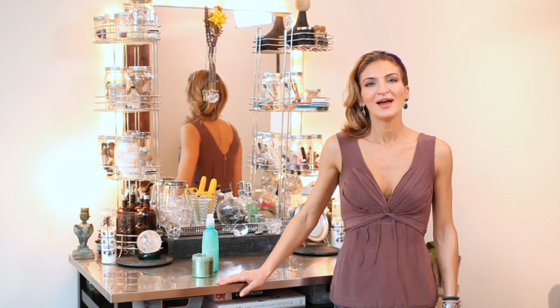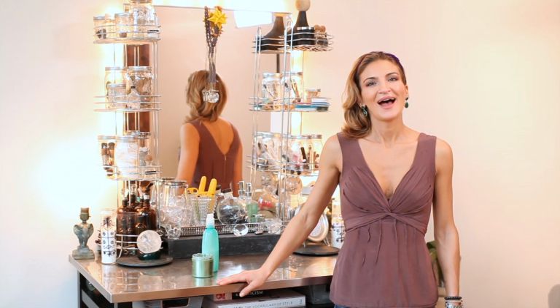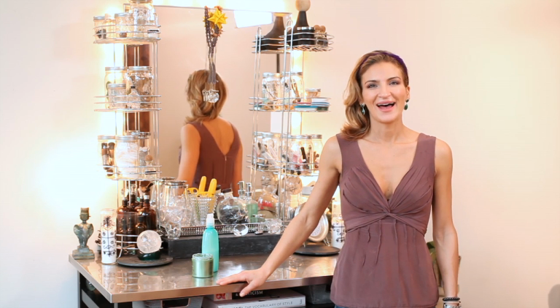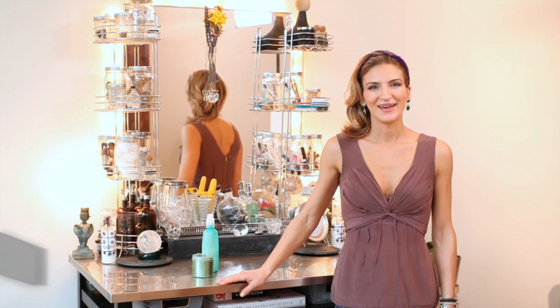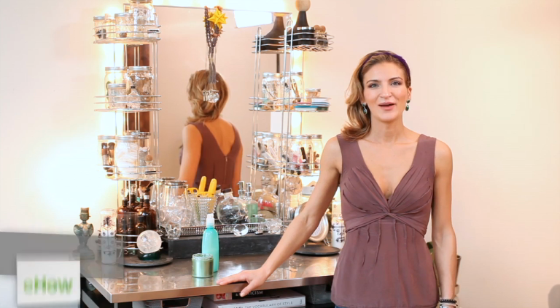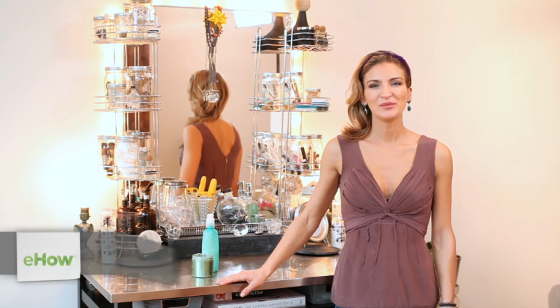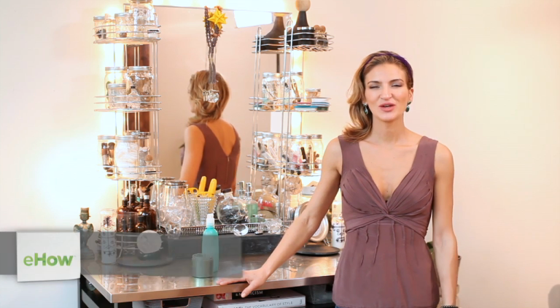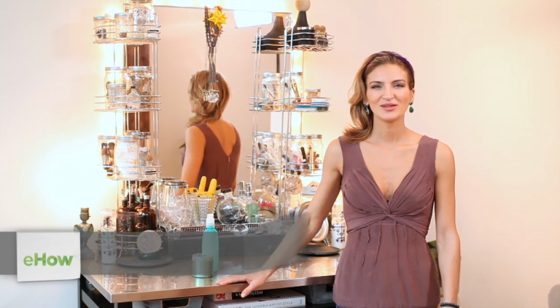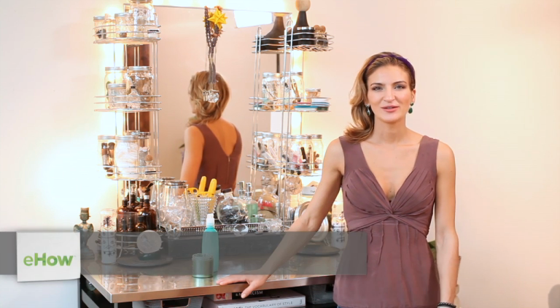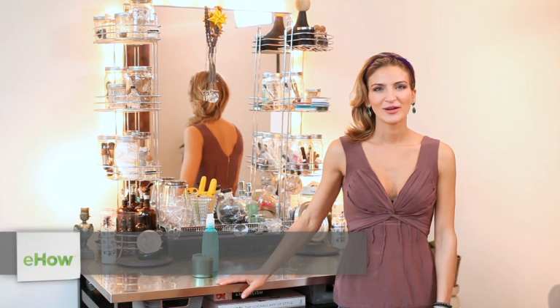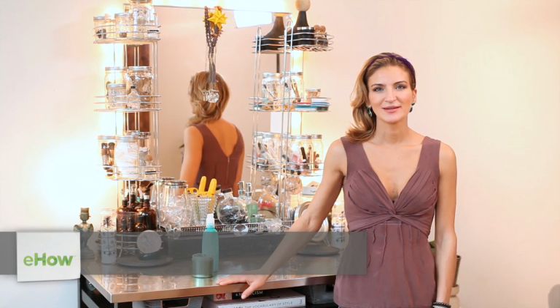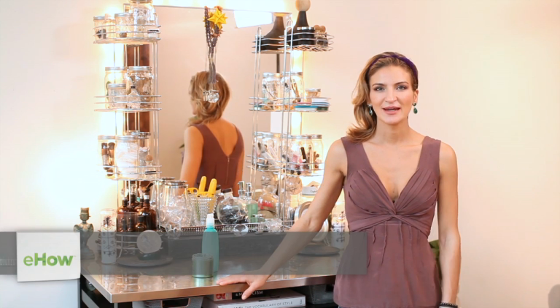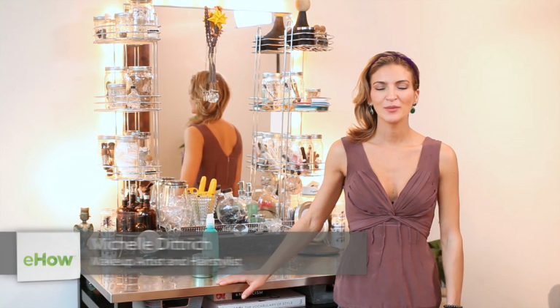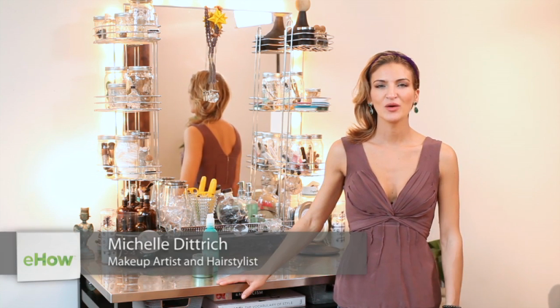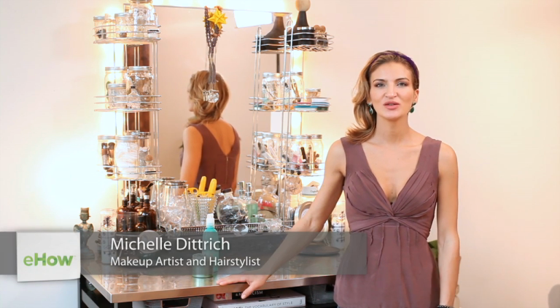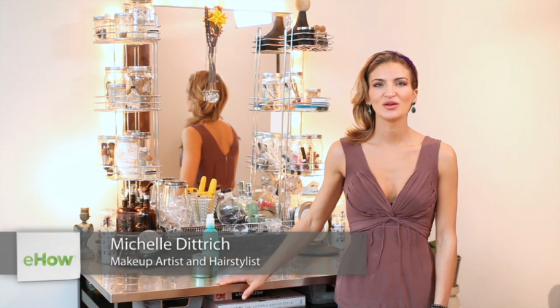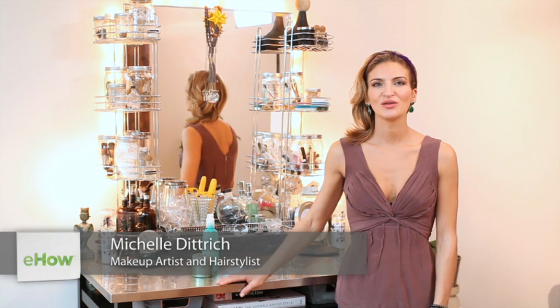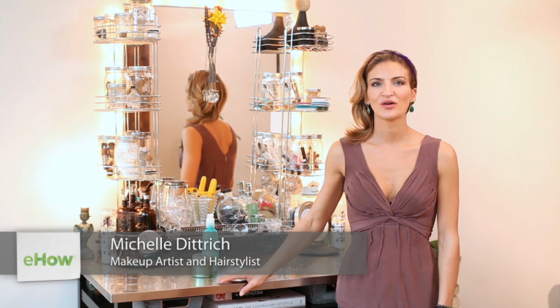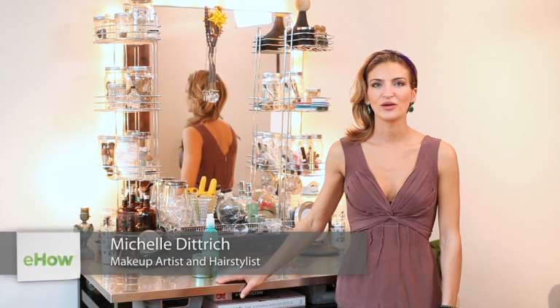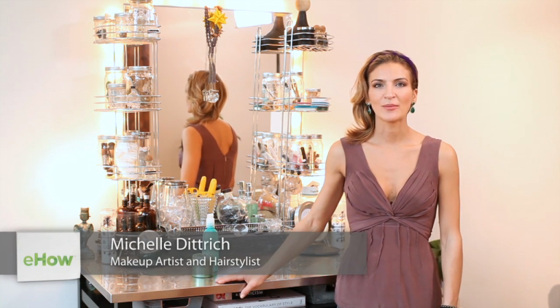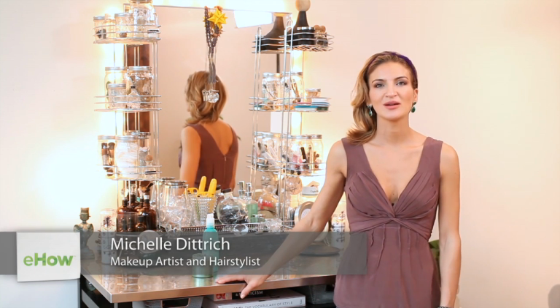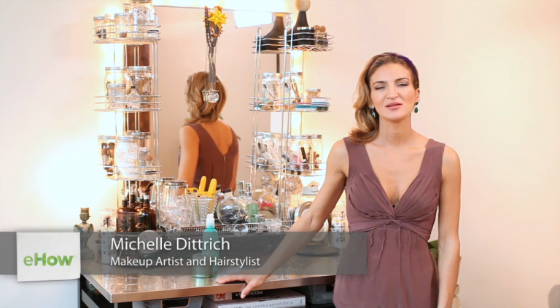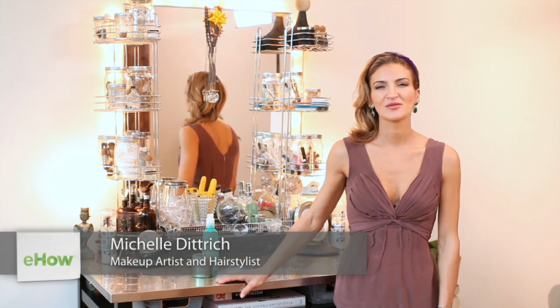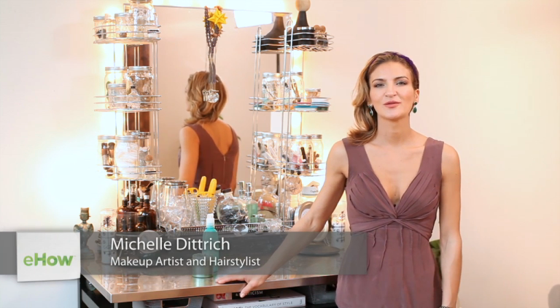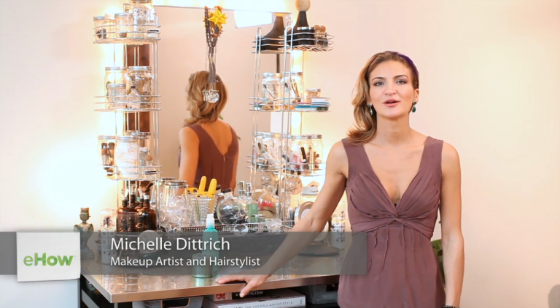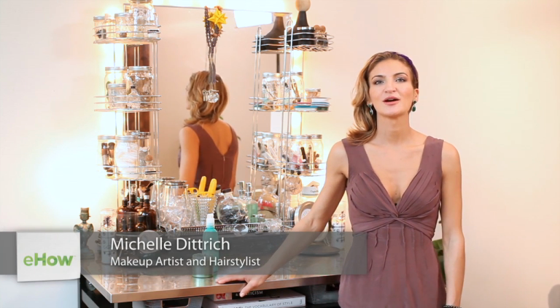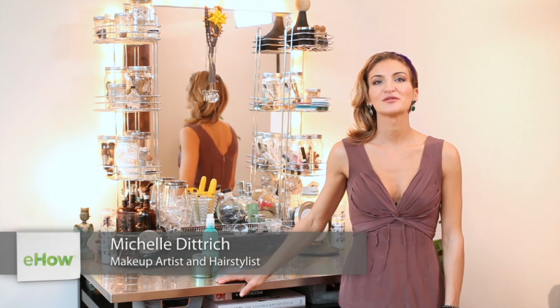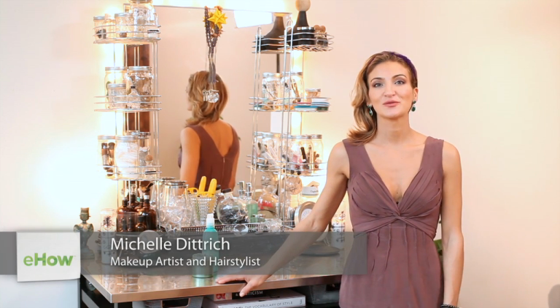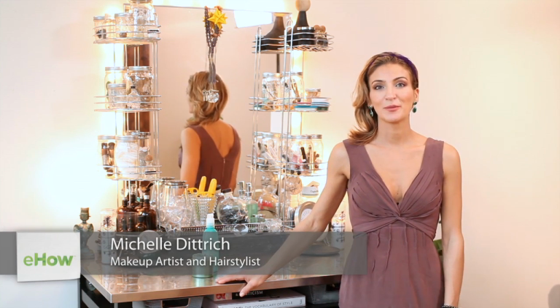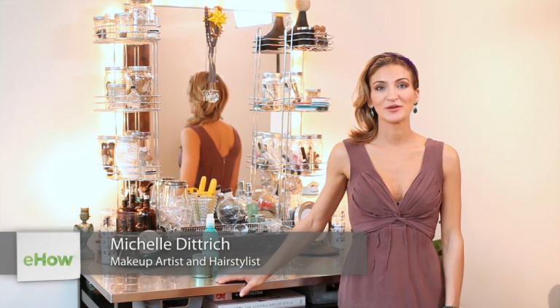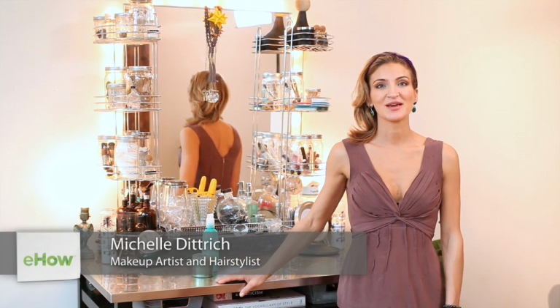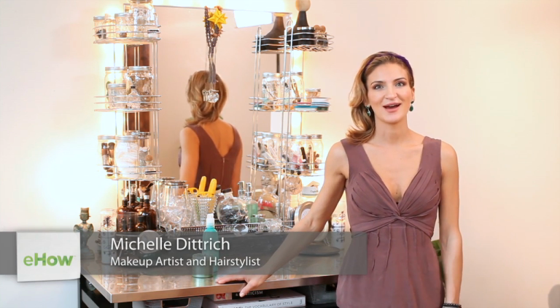Hi, I'm Michelle Dietrich and today I'm going to show you great remedies for swimmer's hair.